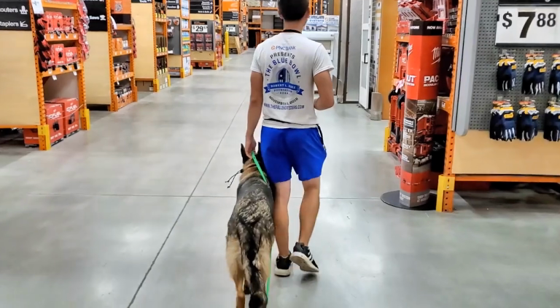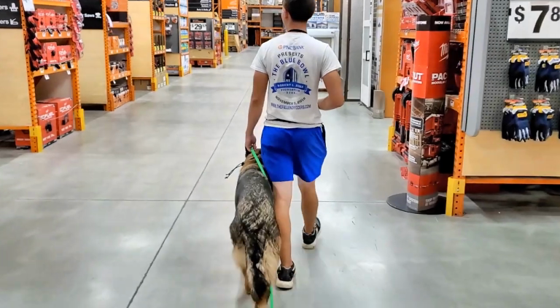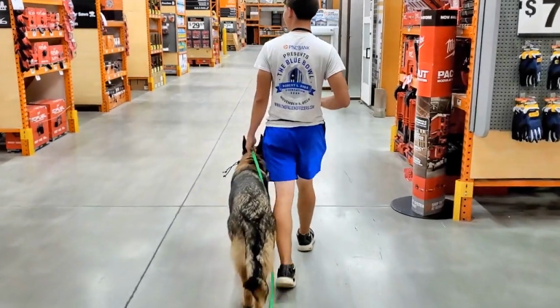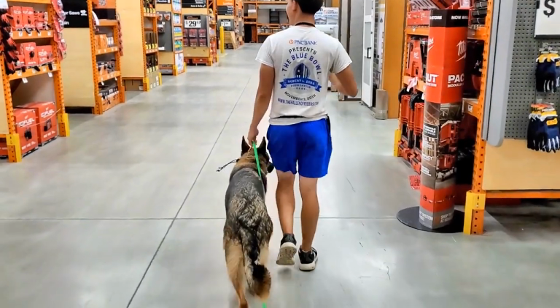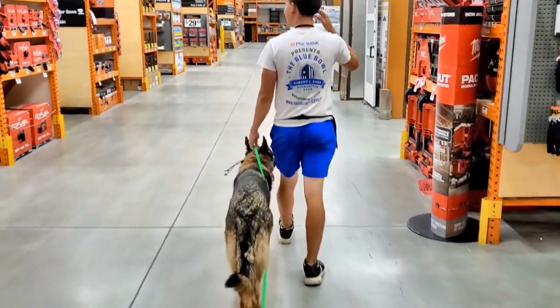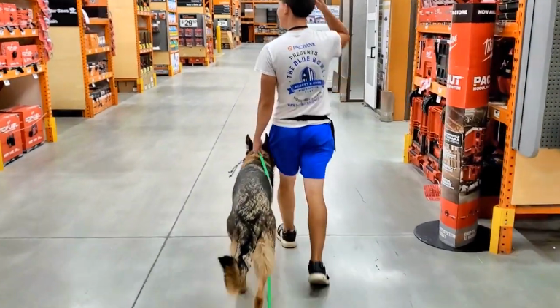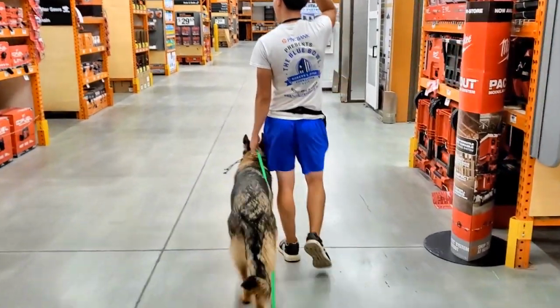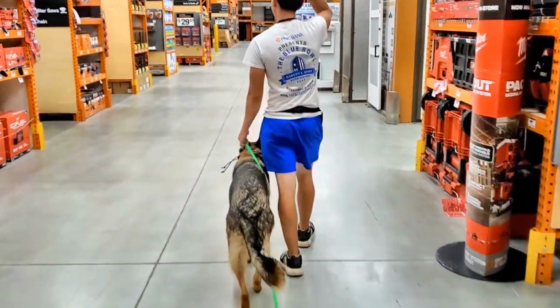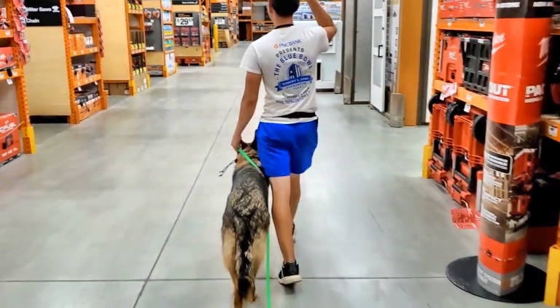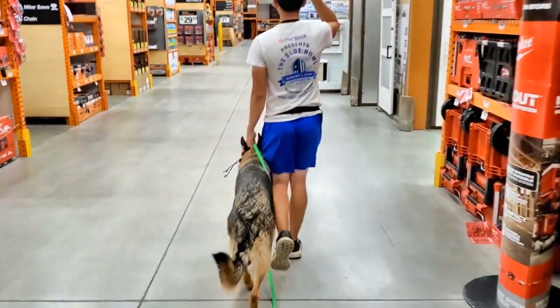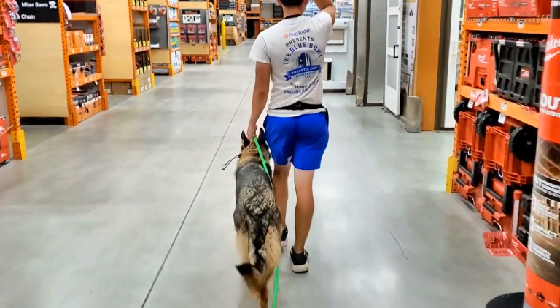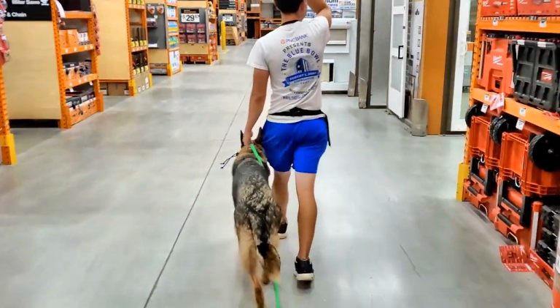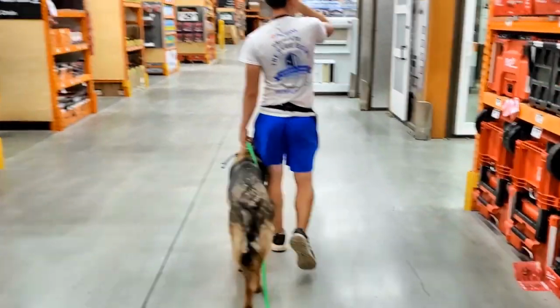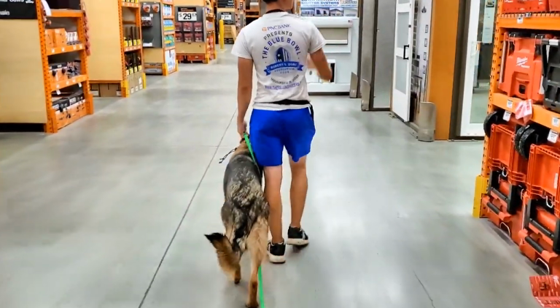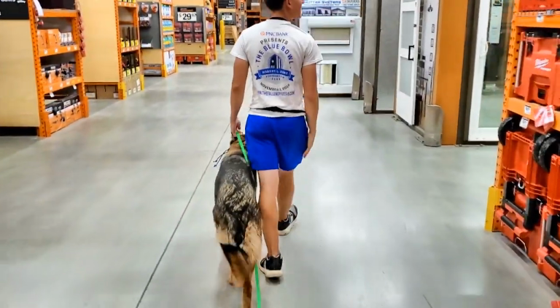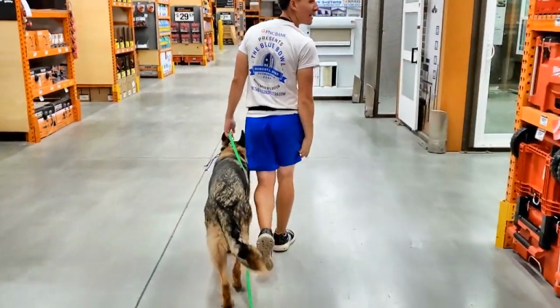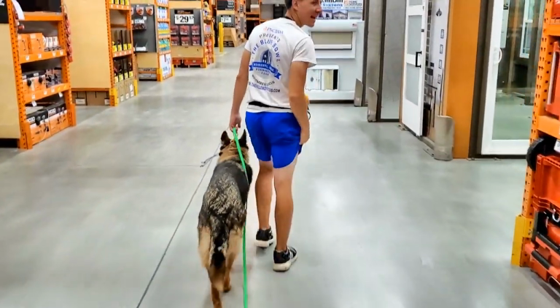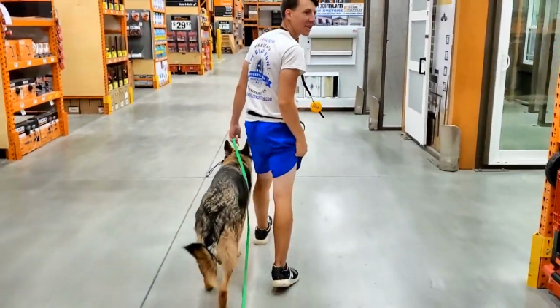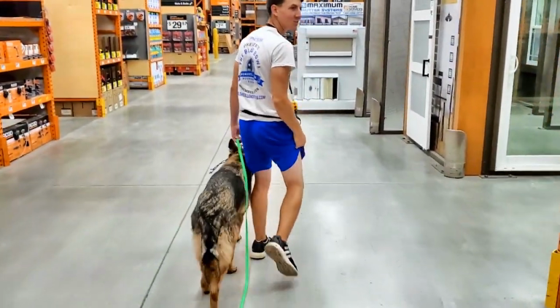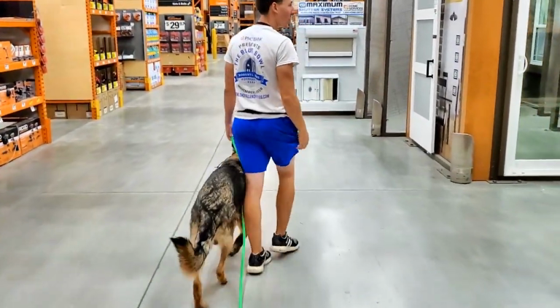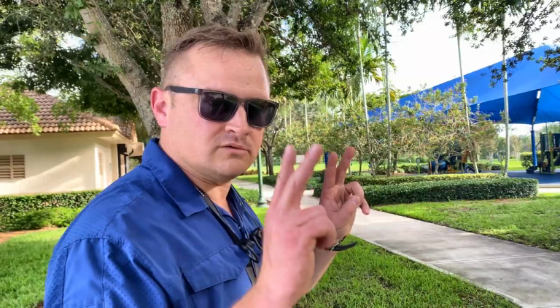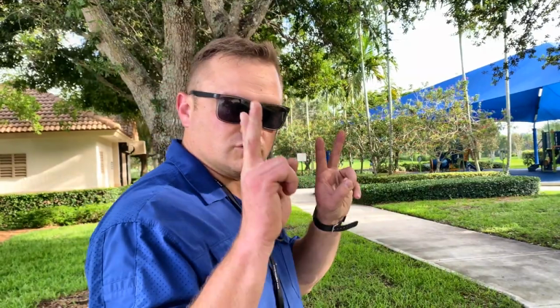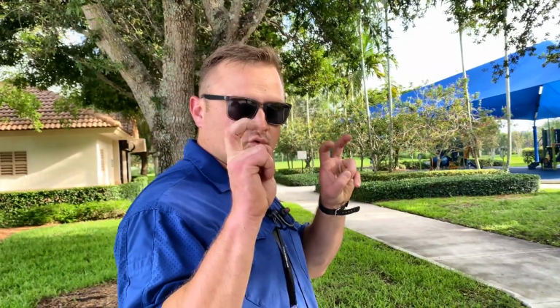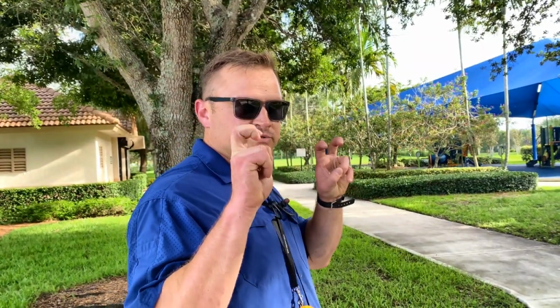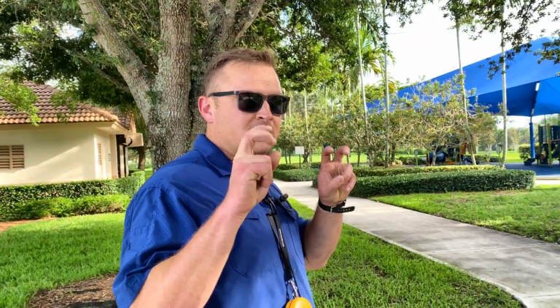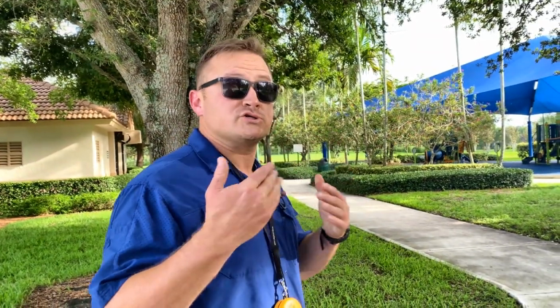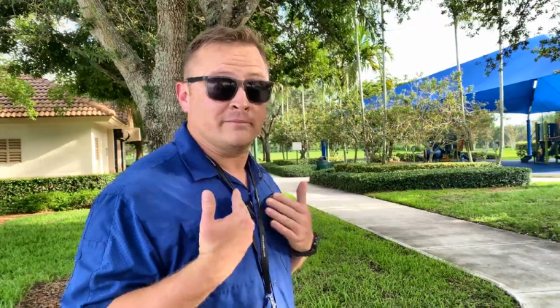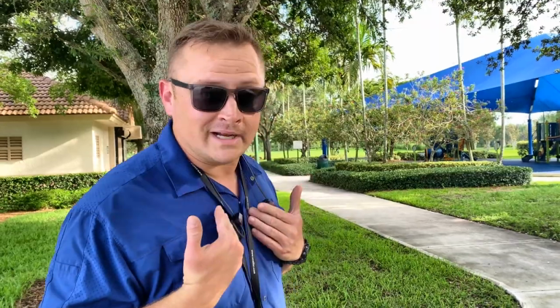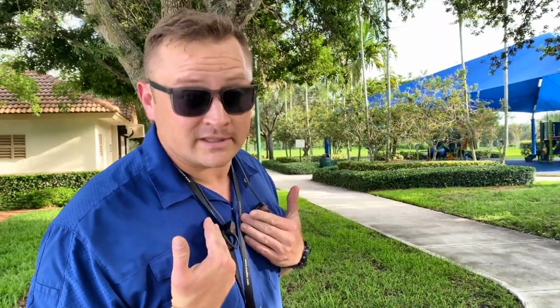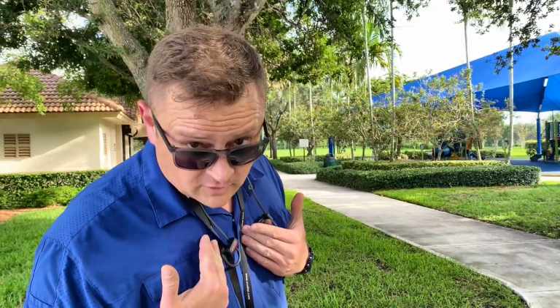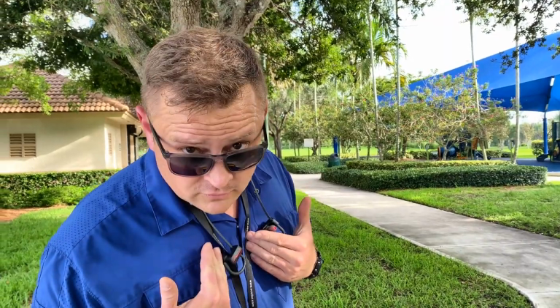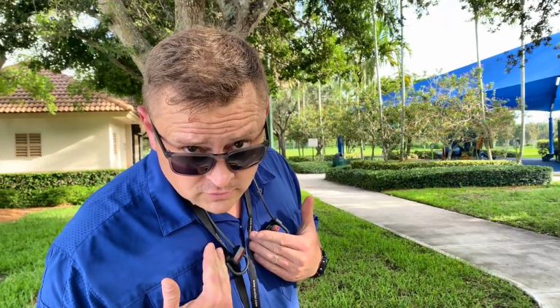Man, there's some short shorts here. No, me — I like to follow the rules.